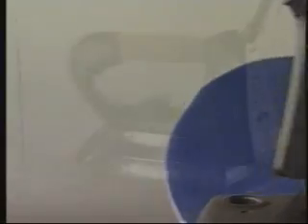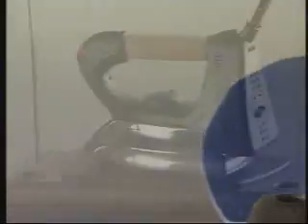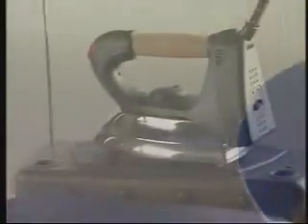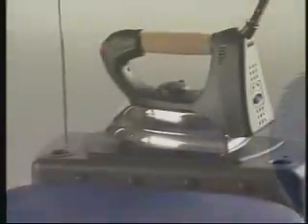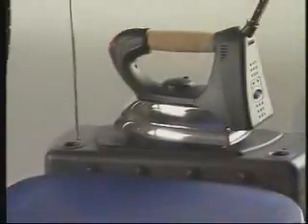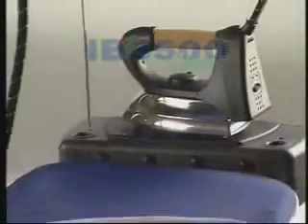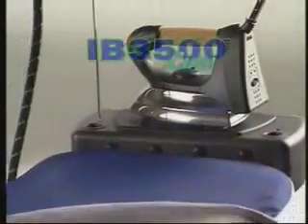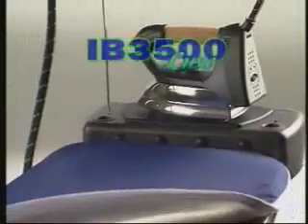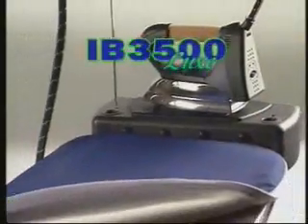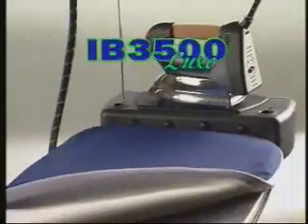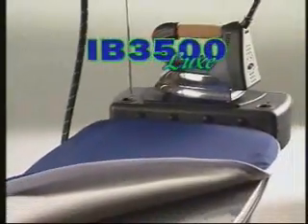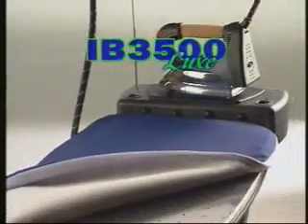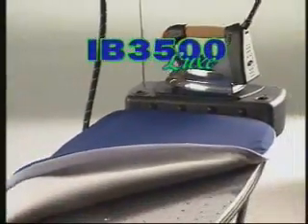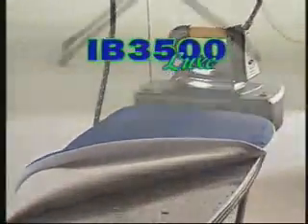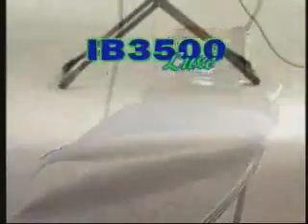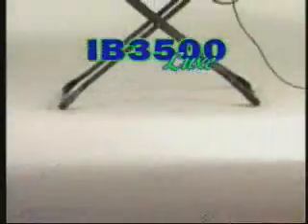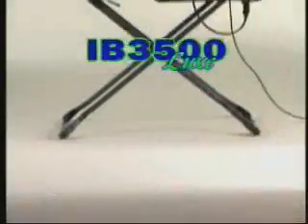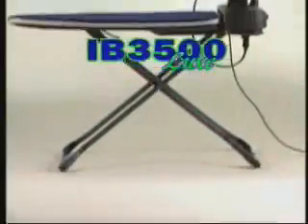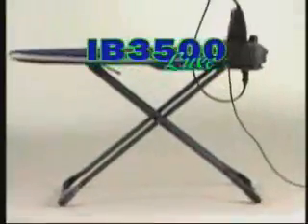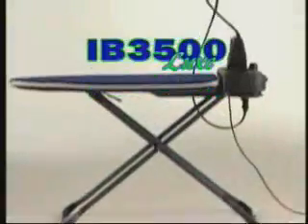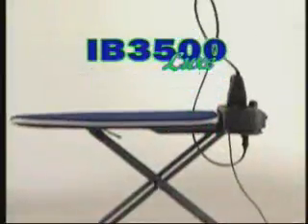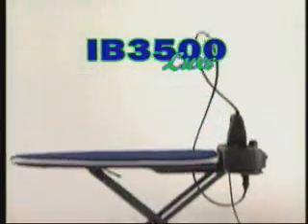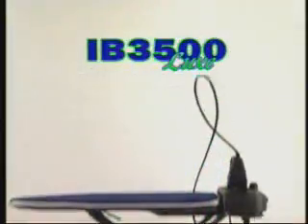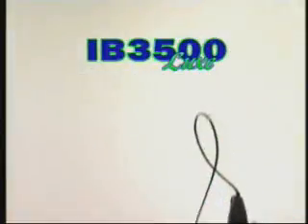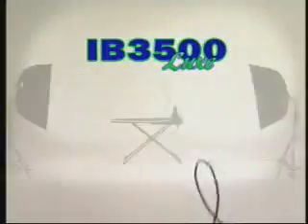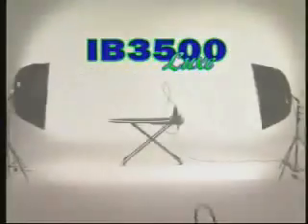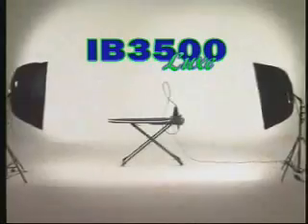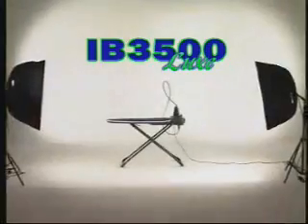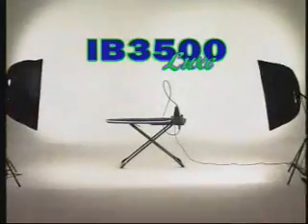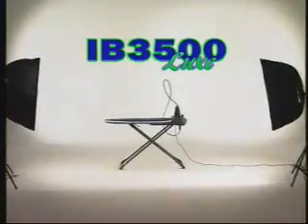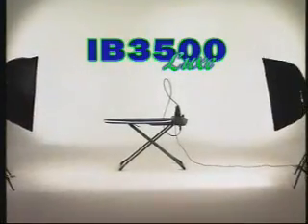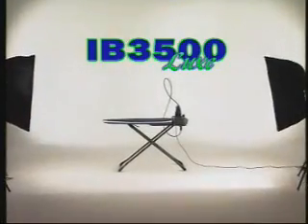IB-3500. The iron becomes a household appliance.